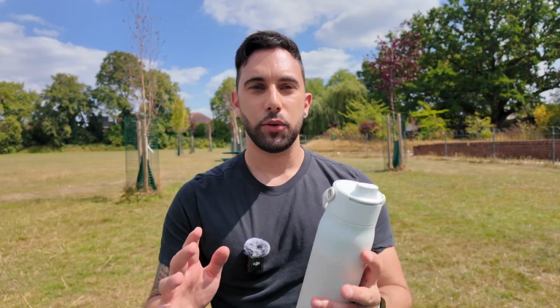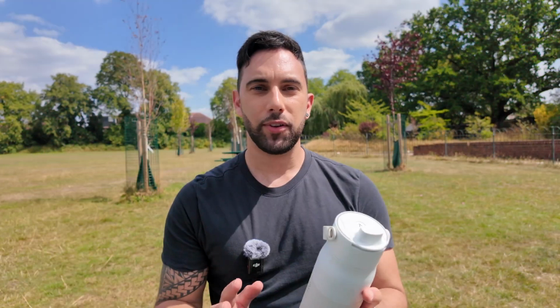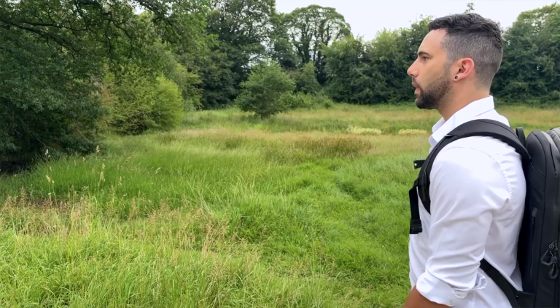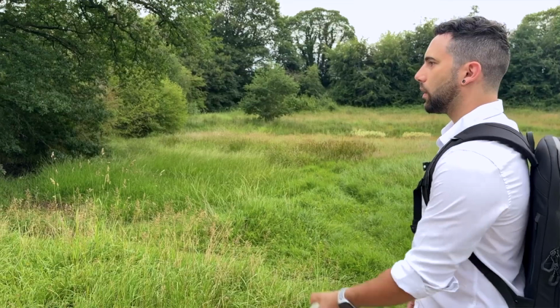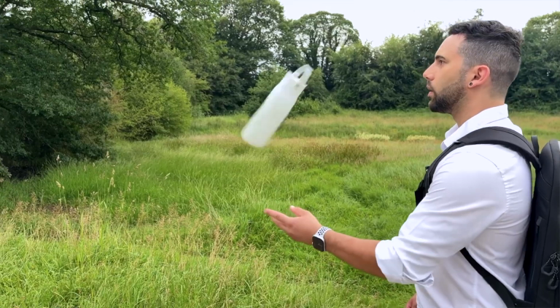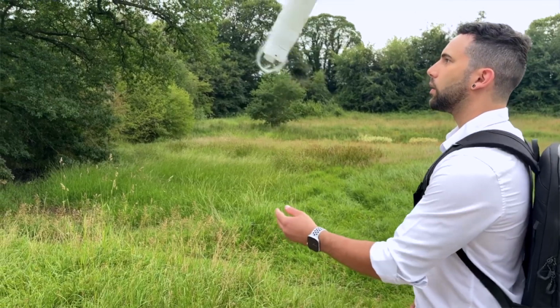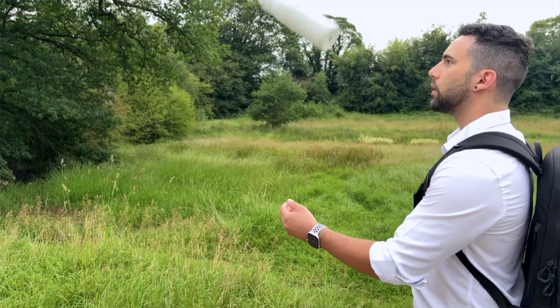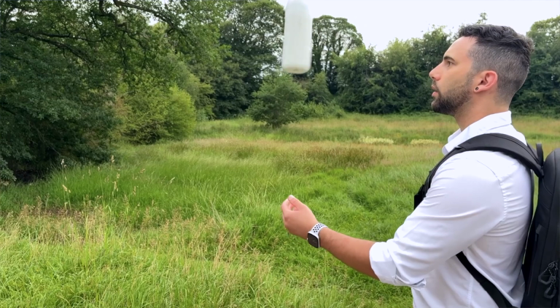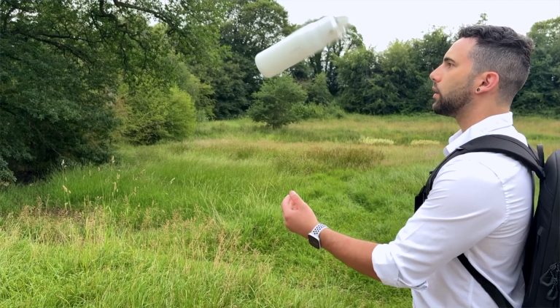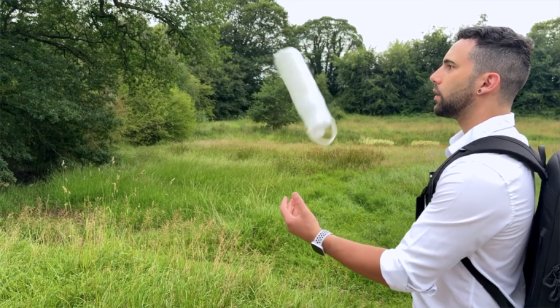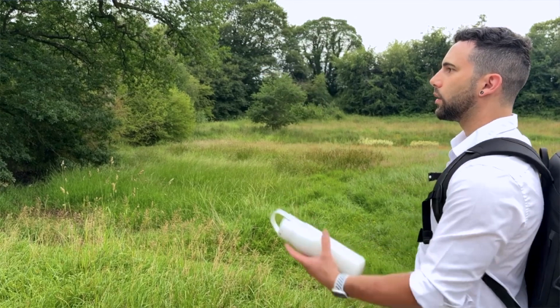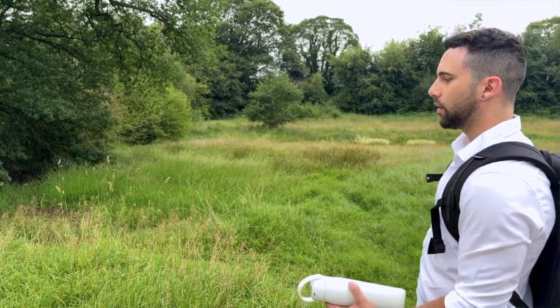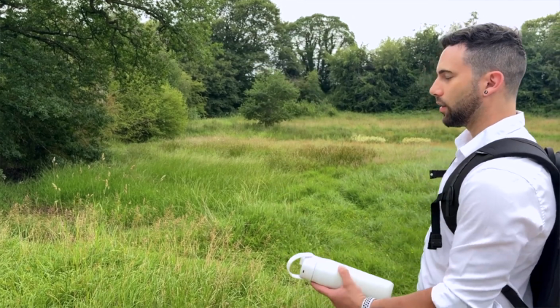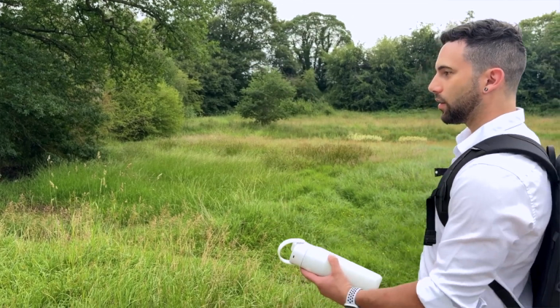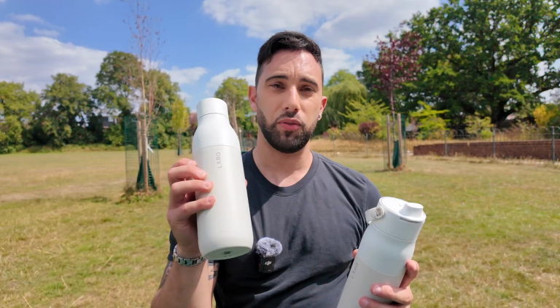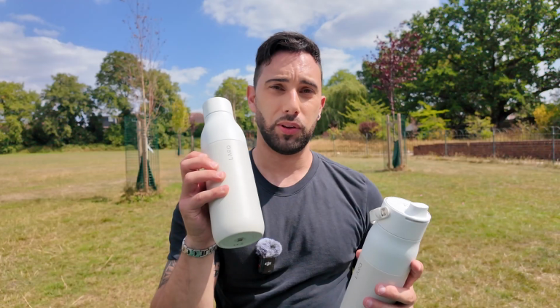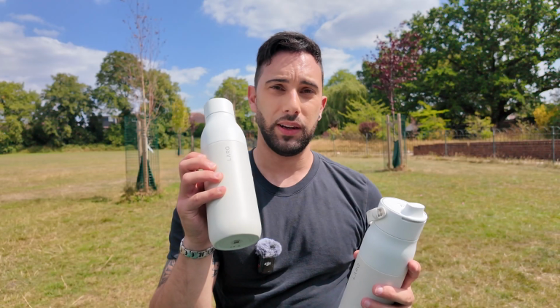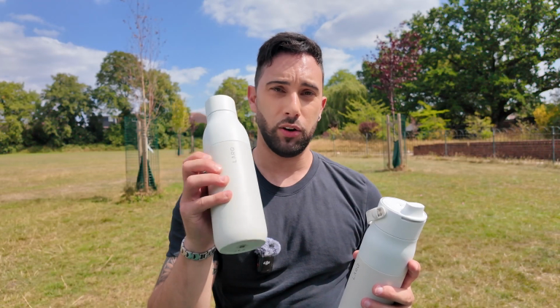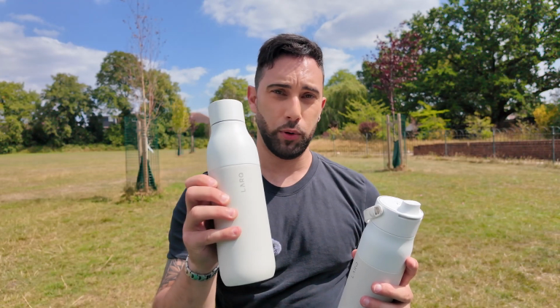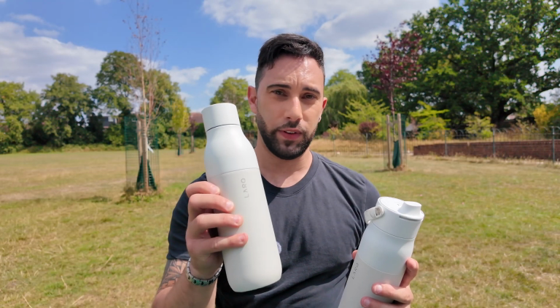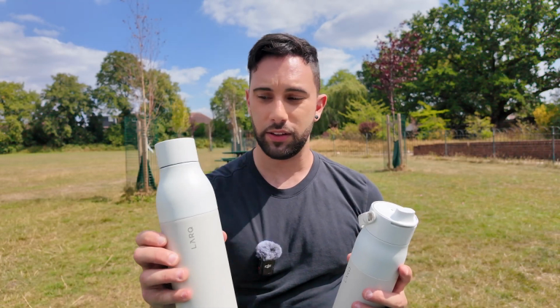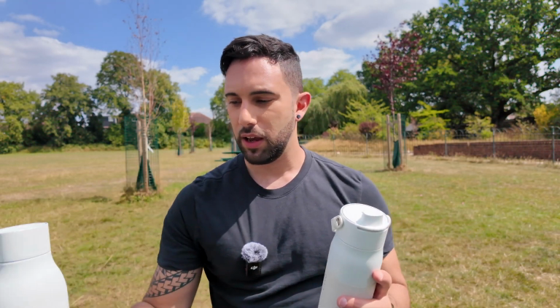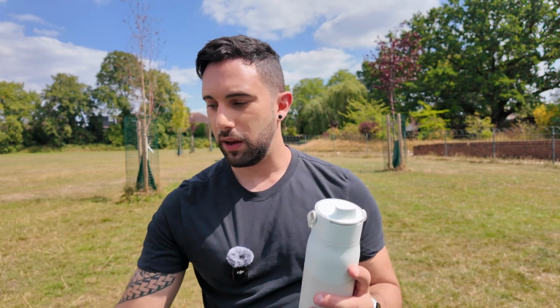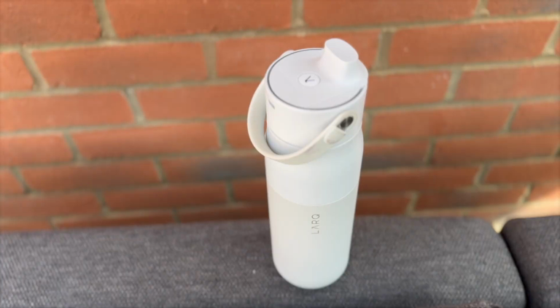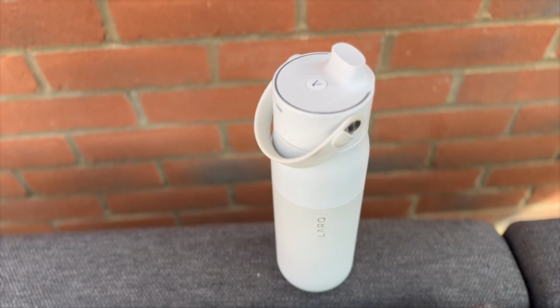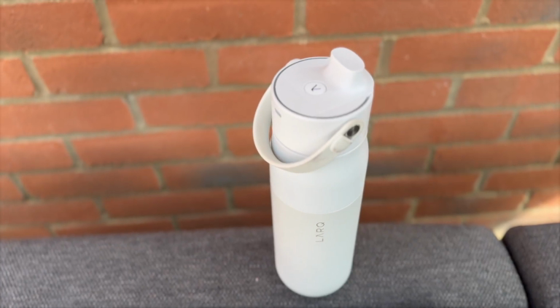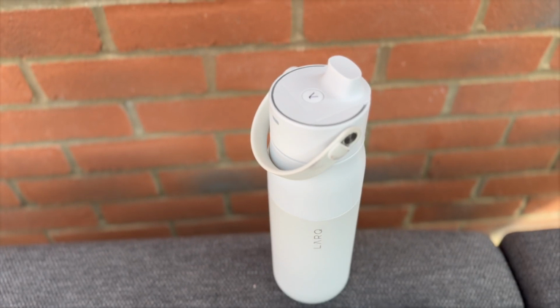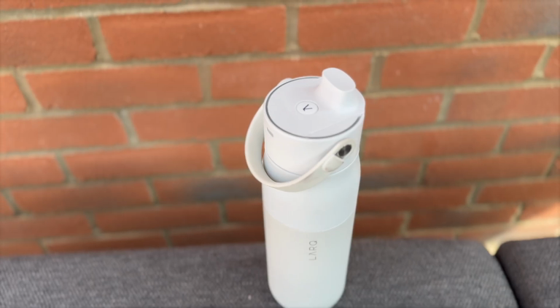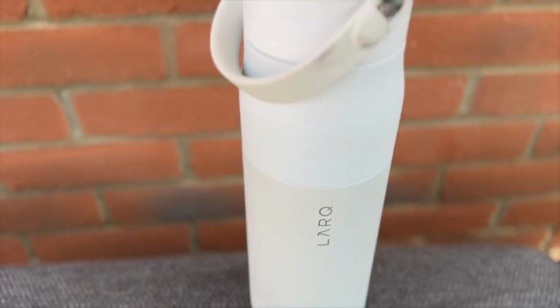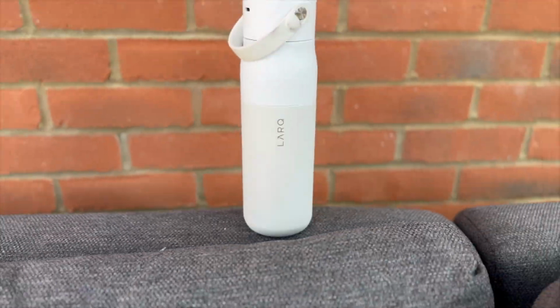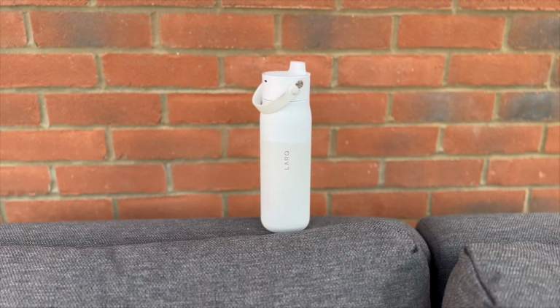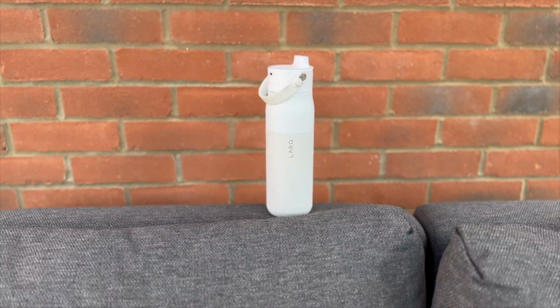I absolutely love this water bottle. I actually upgraded from the first generation, the Lark PureViz, and they've made so many improvements on this one.